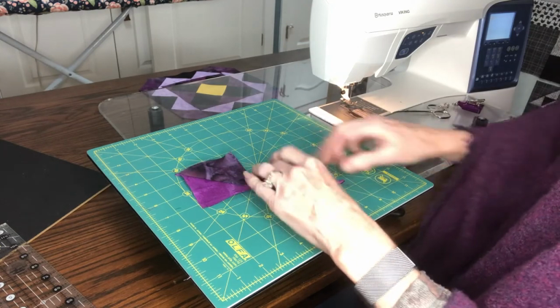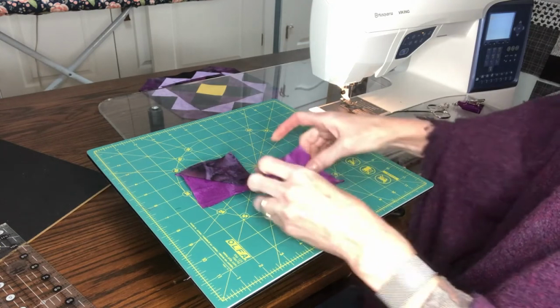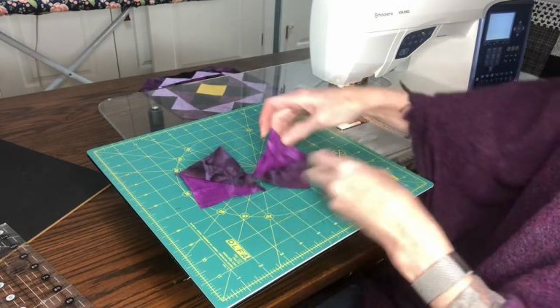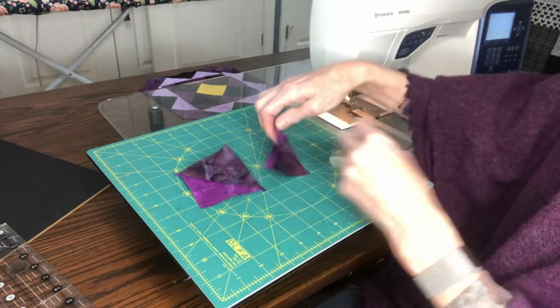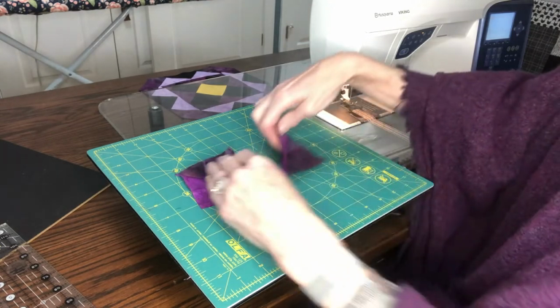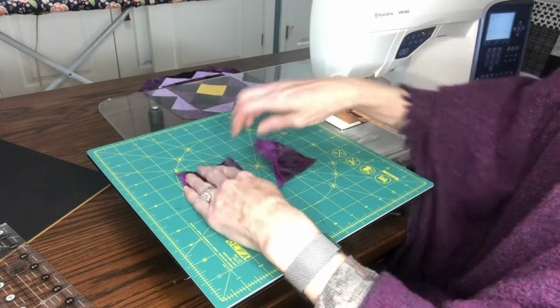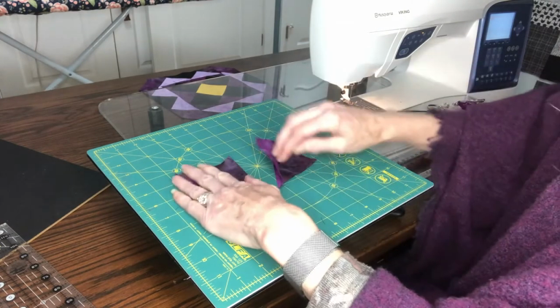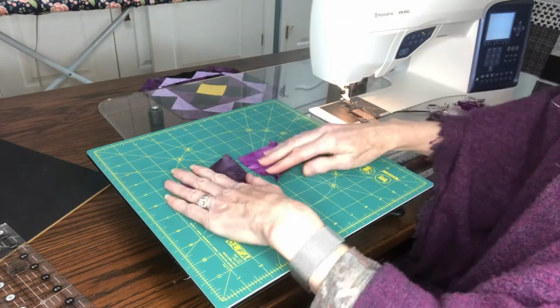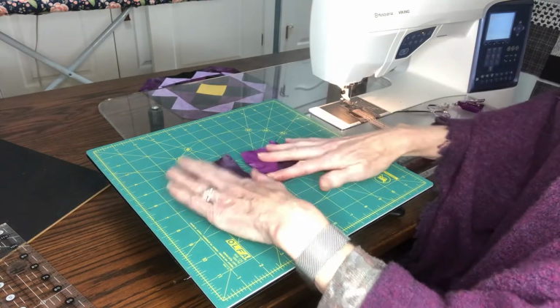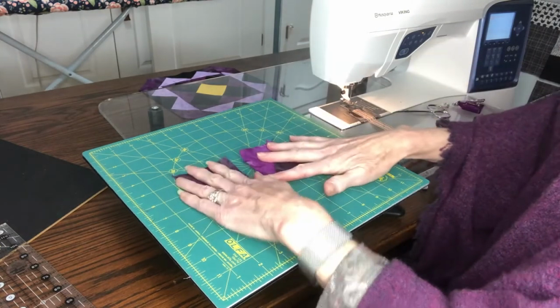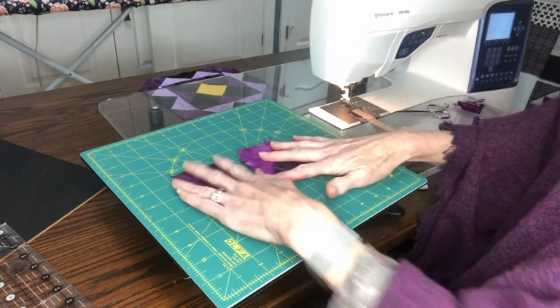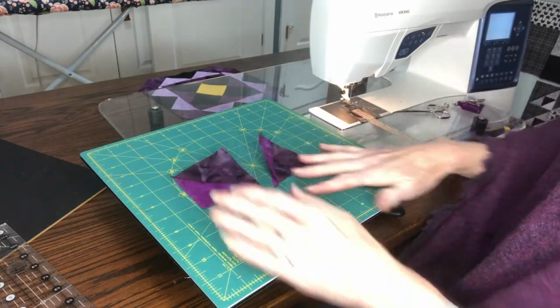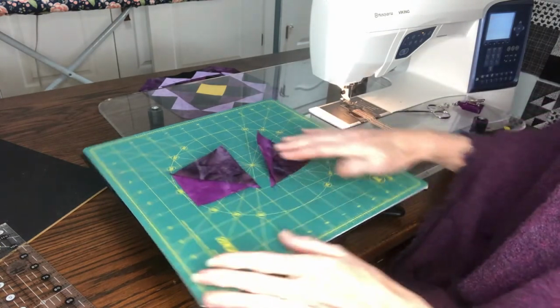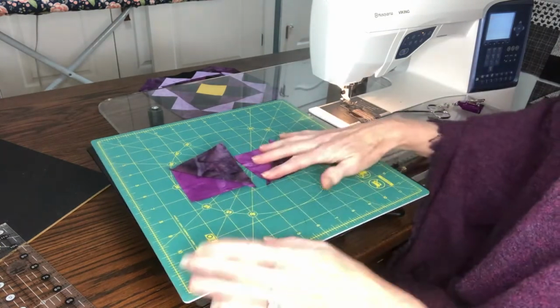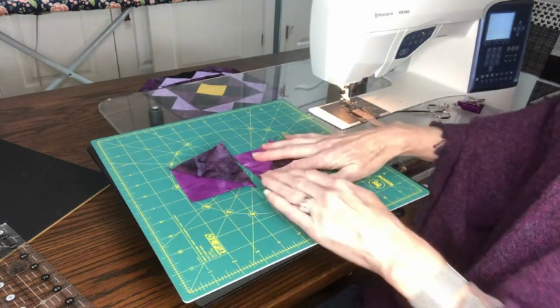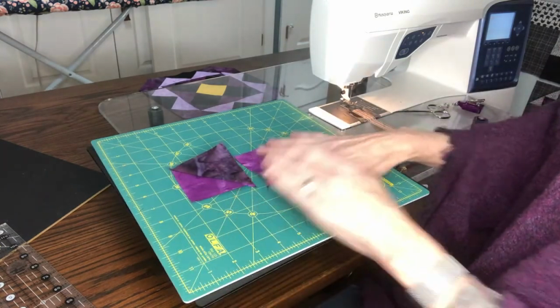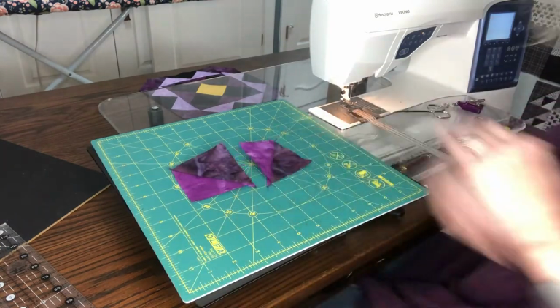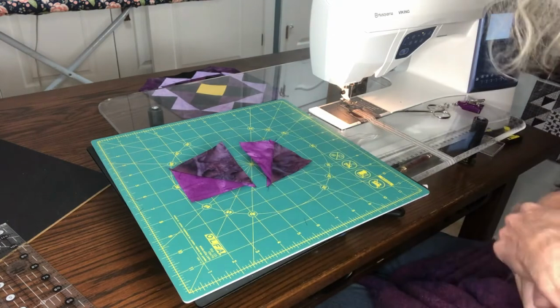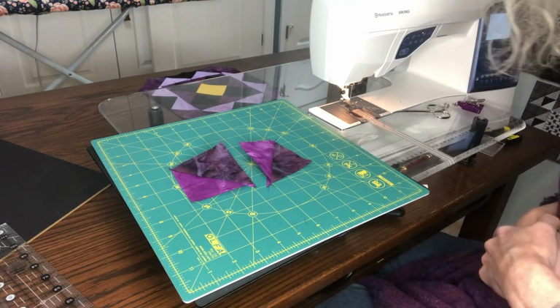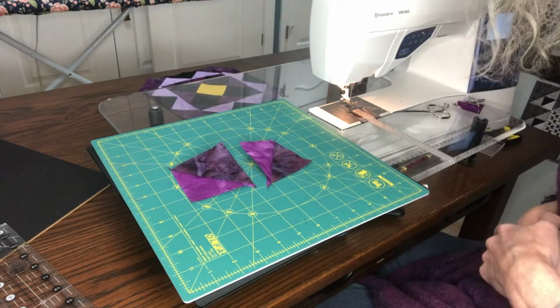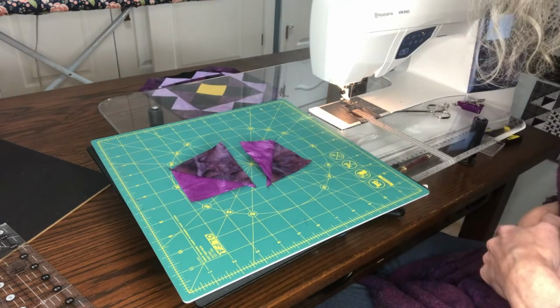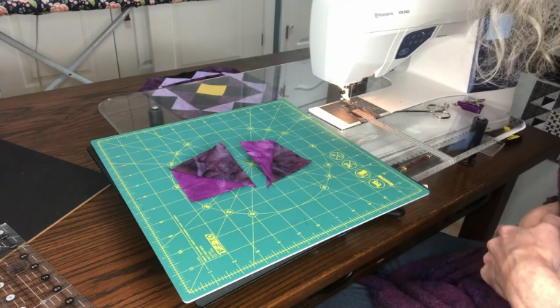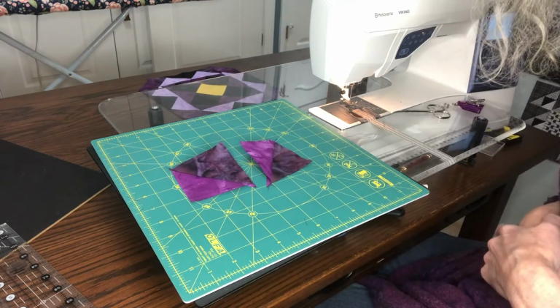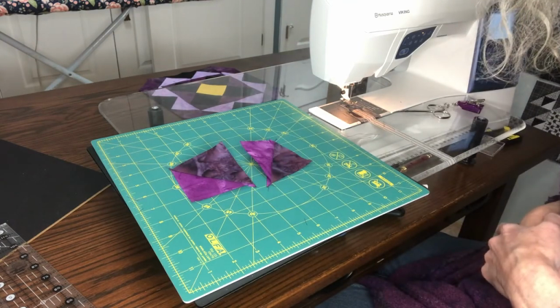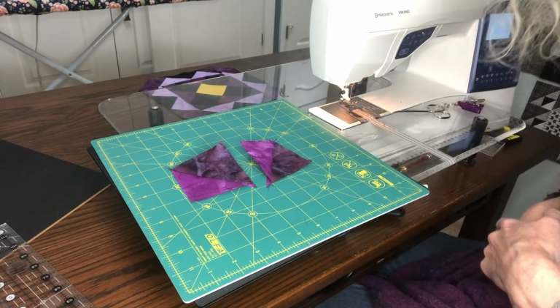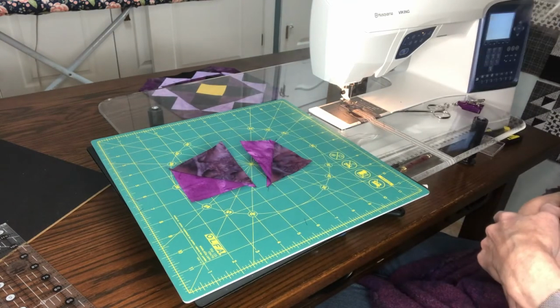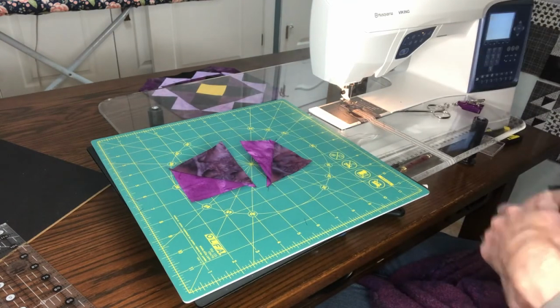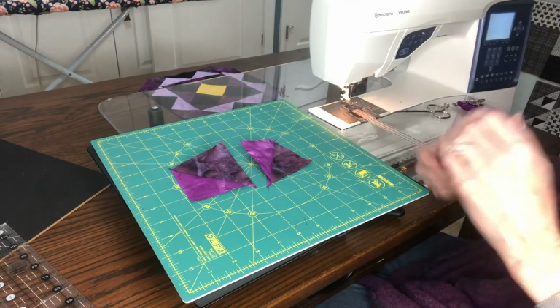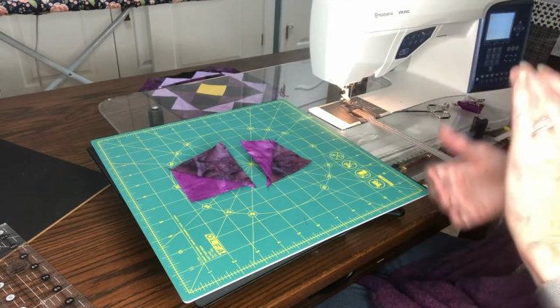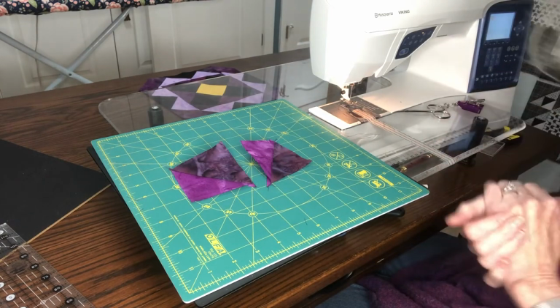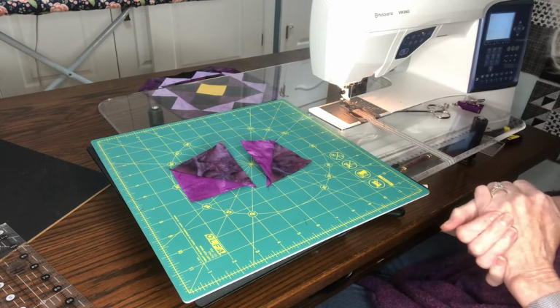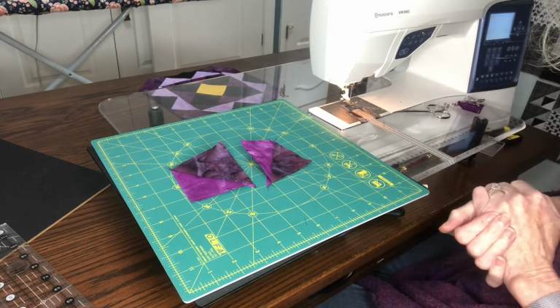So you can trim off your dog ears, trim it to size, and you're ready to go! Enjoy! Happy quilting!